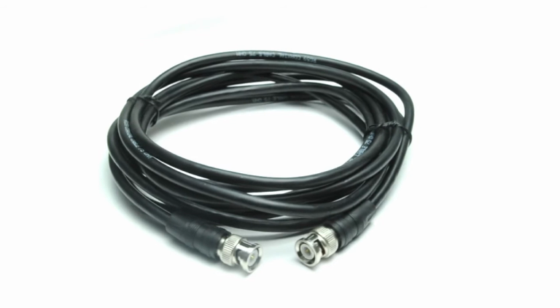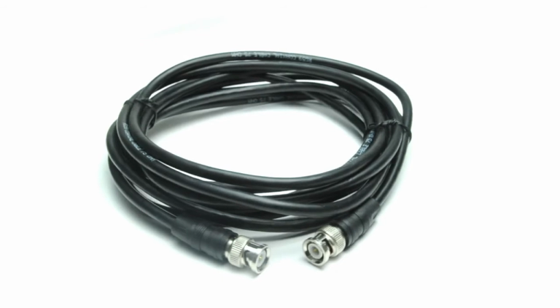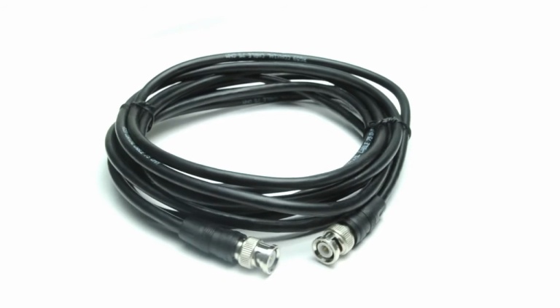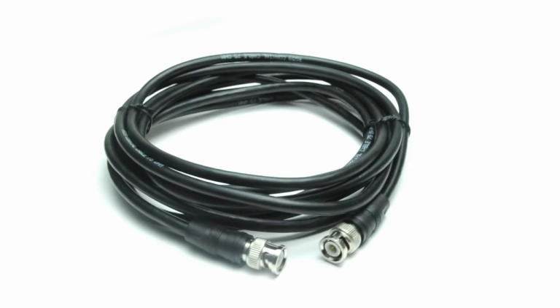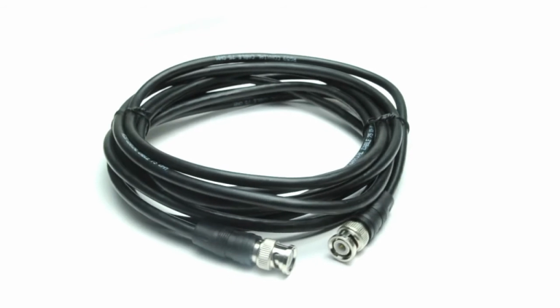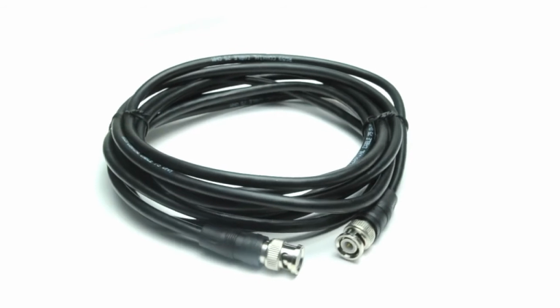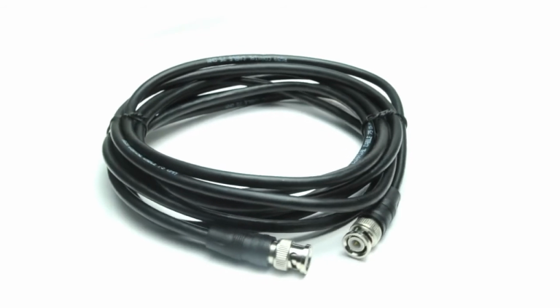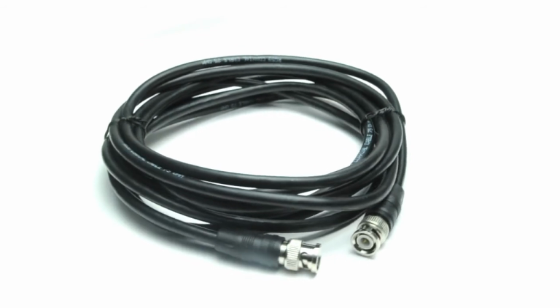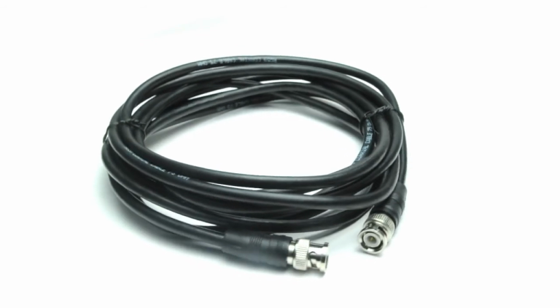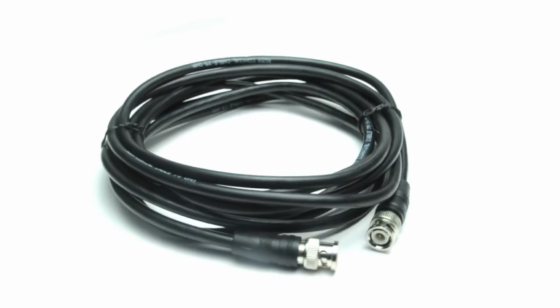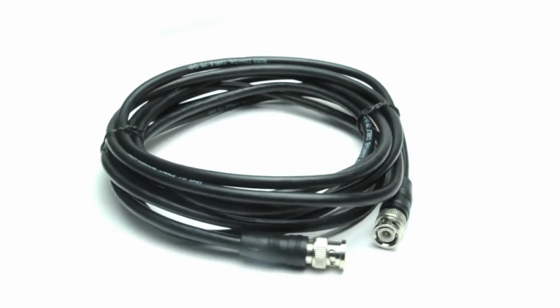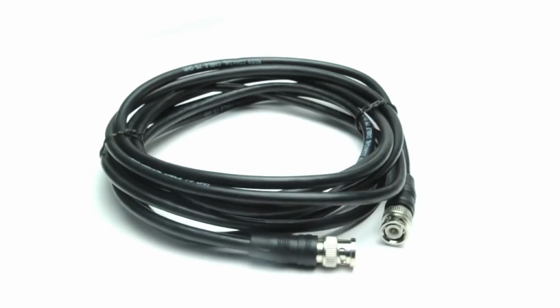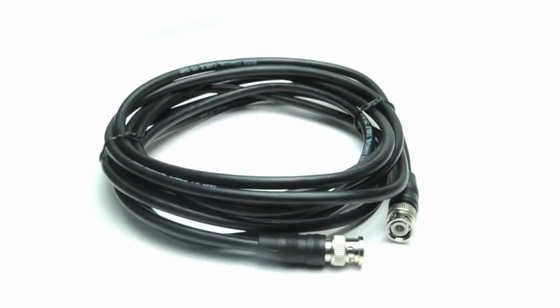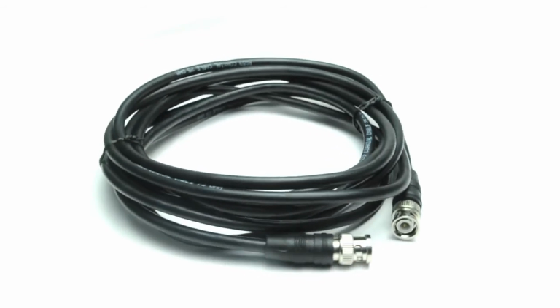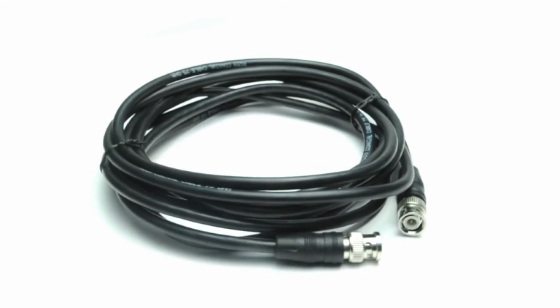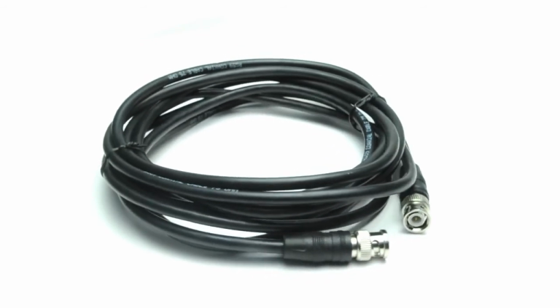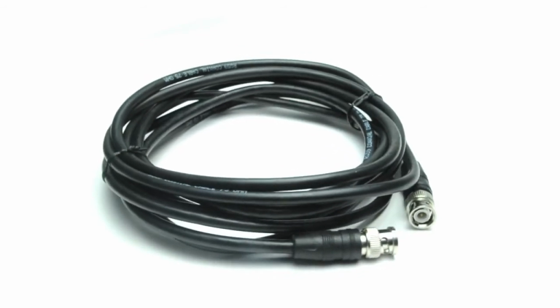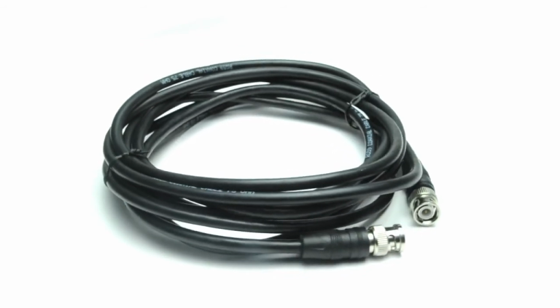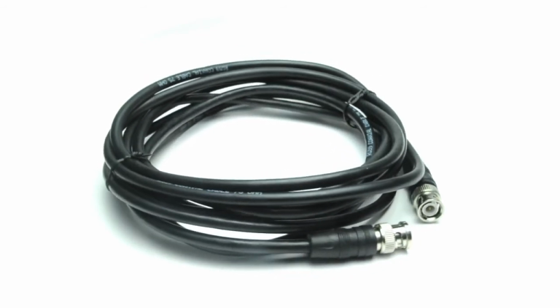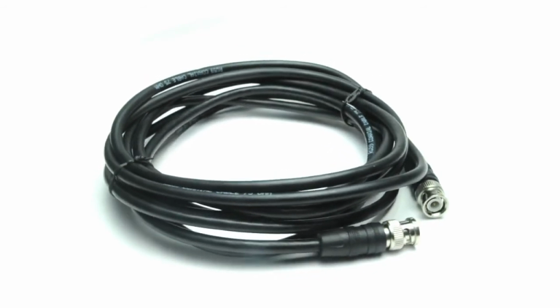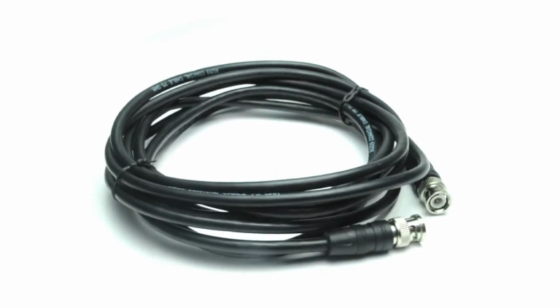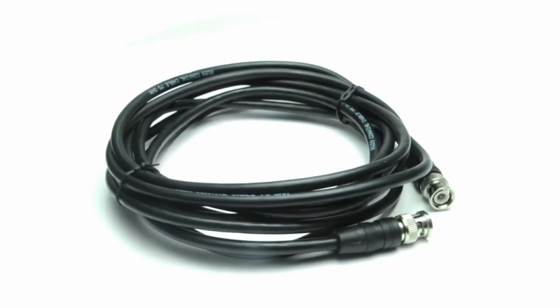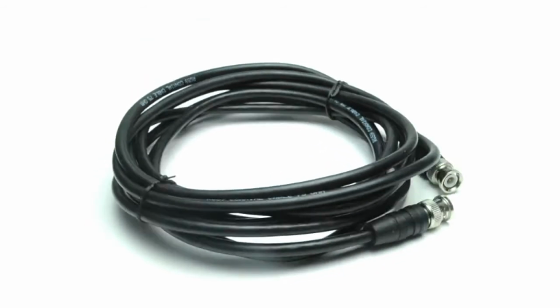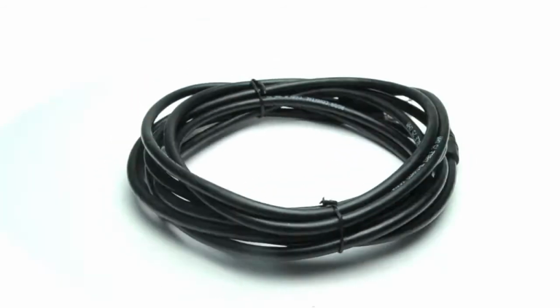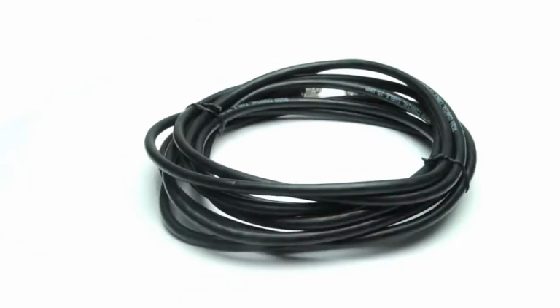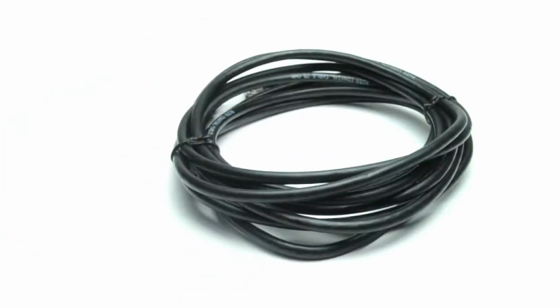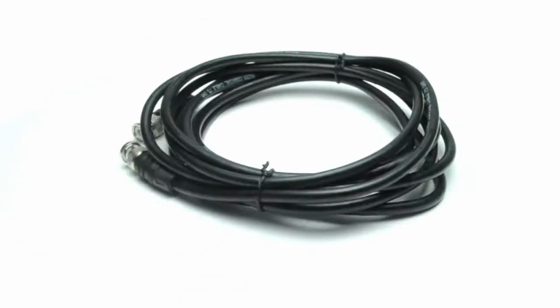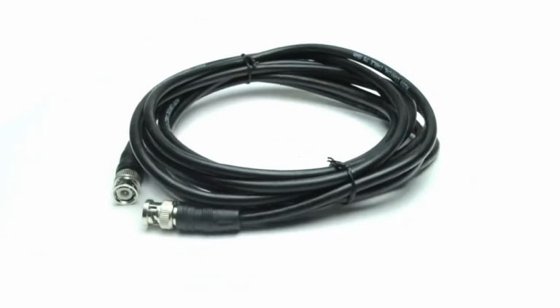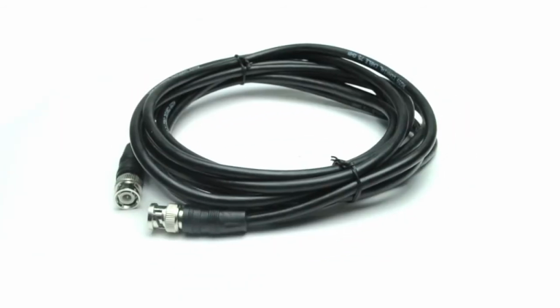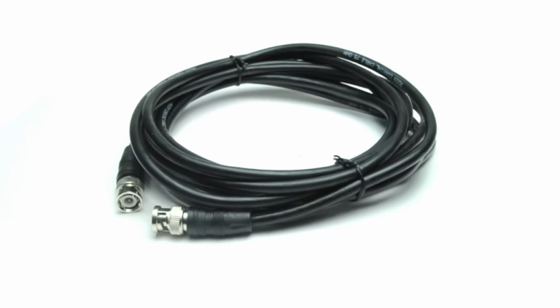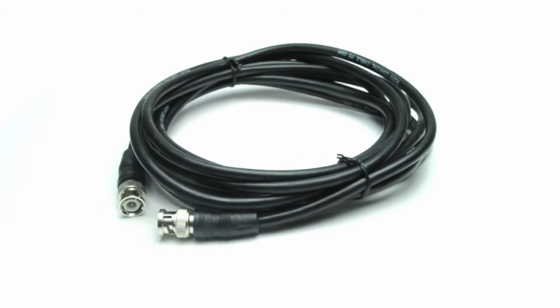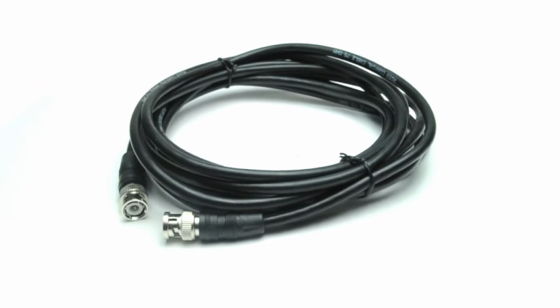It is available in lengths from 3 feet to 150 feet. Choose Show Me Cables for all of your cabling needs.